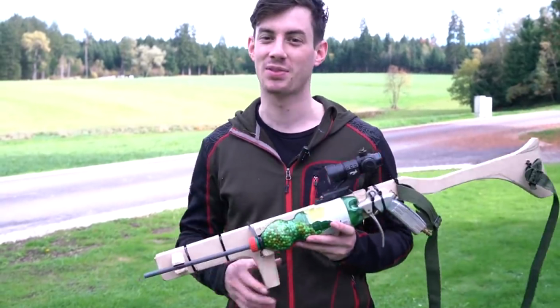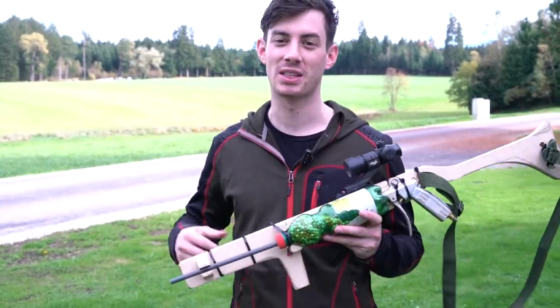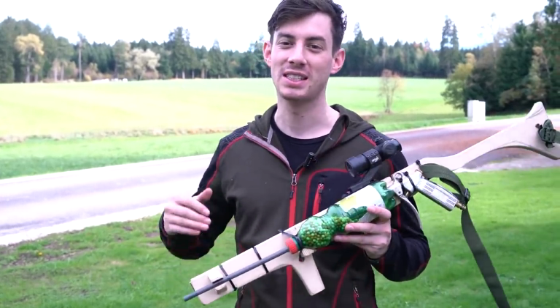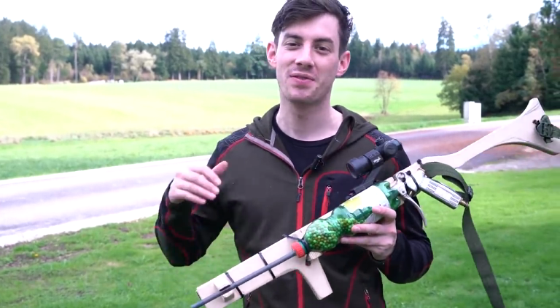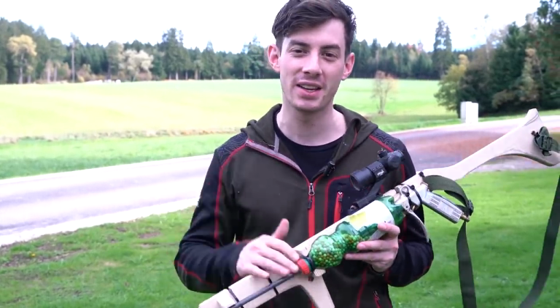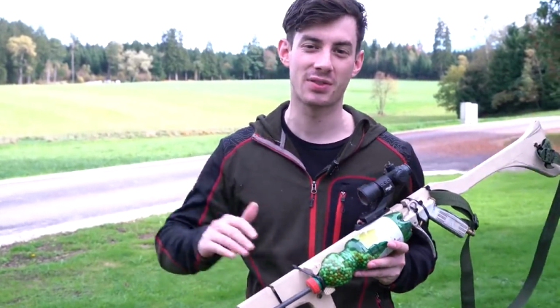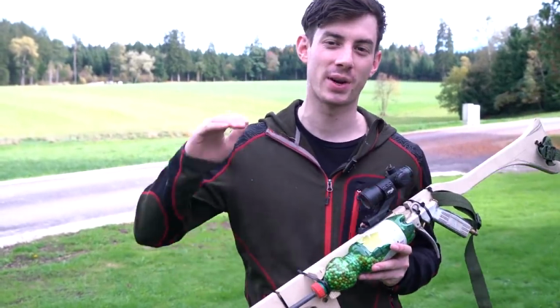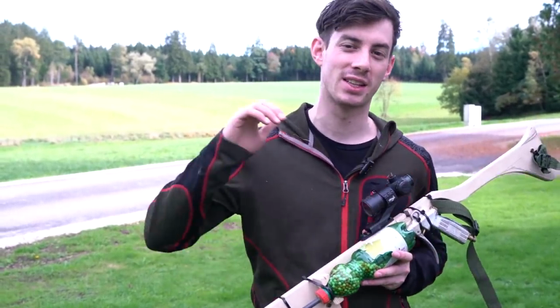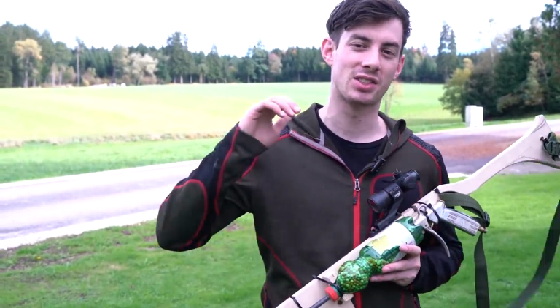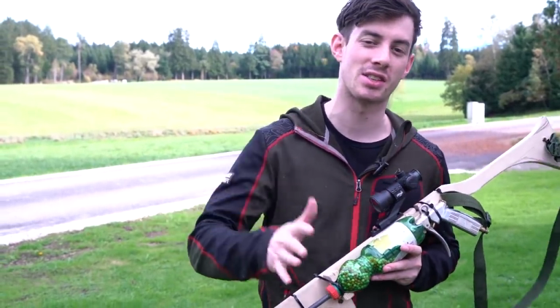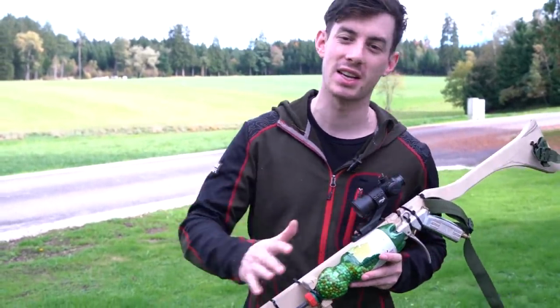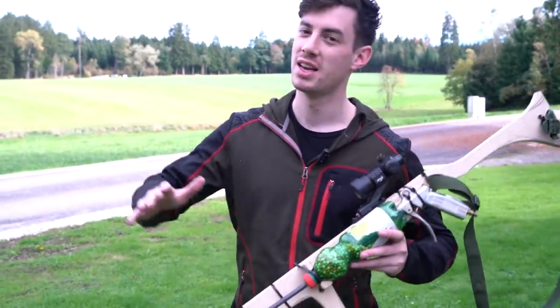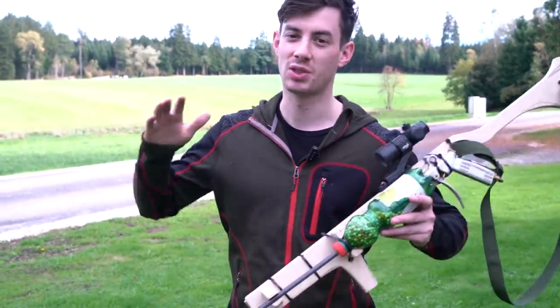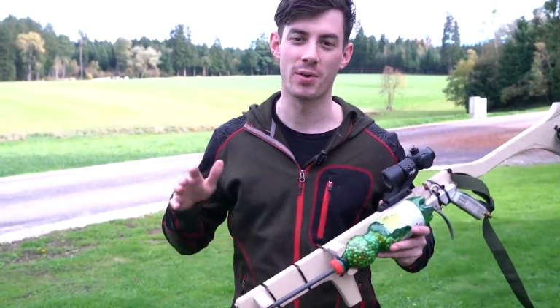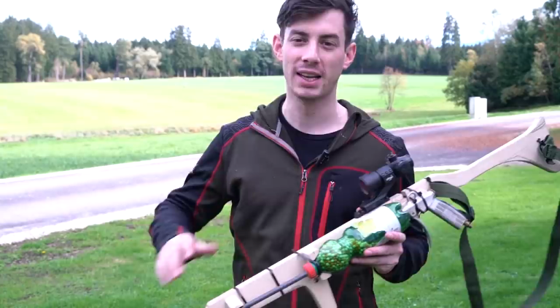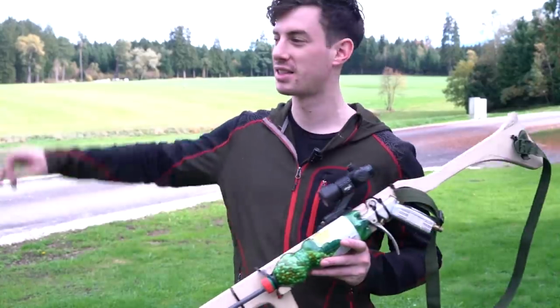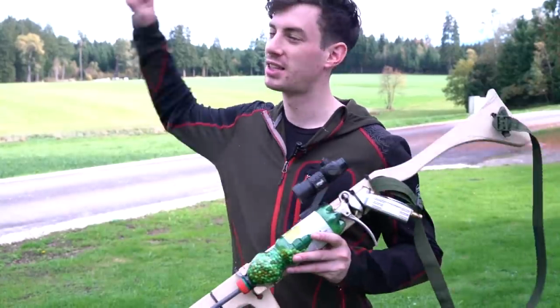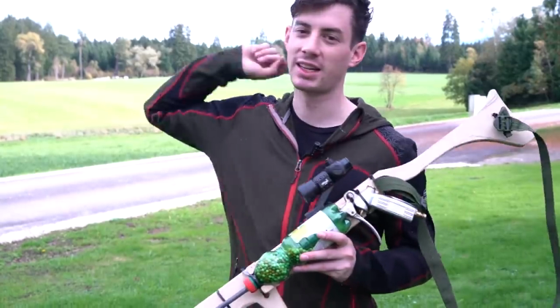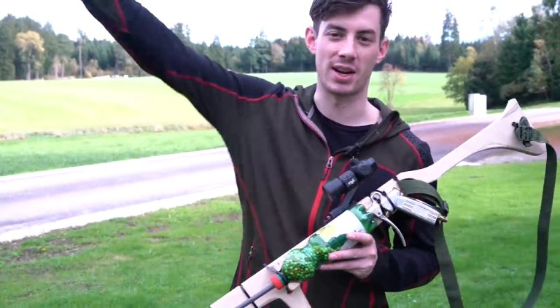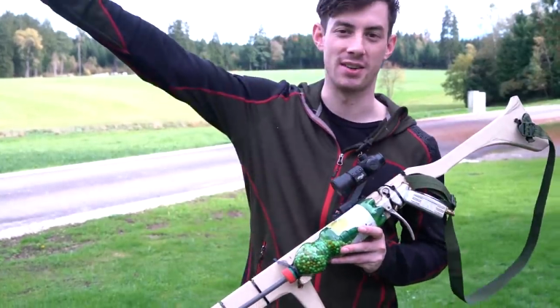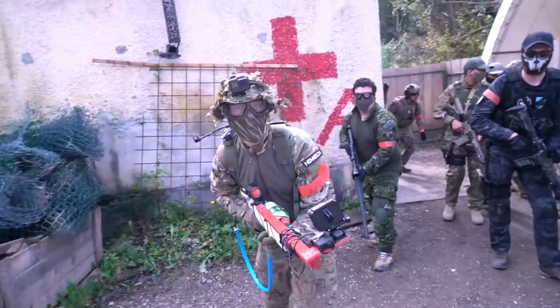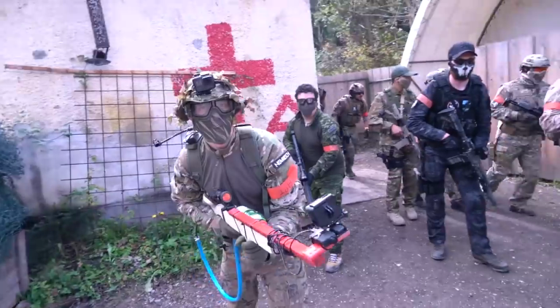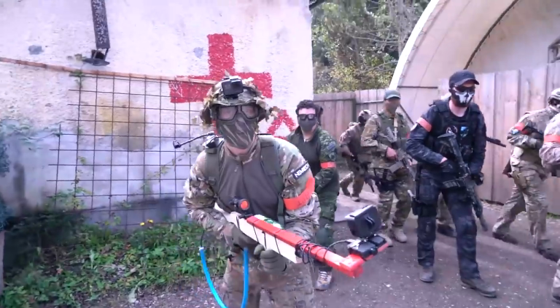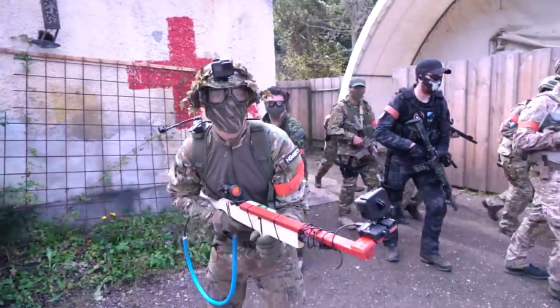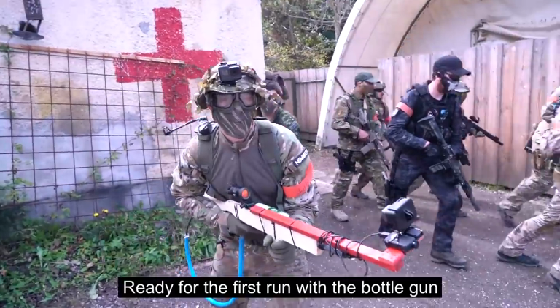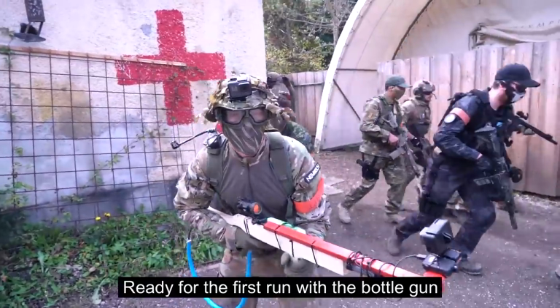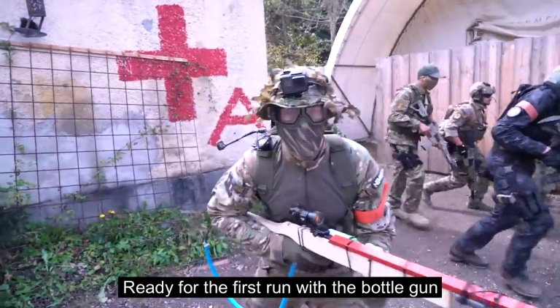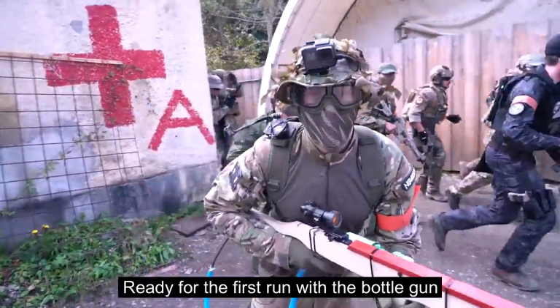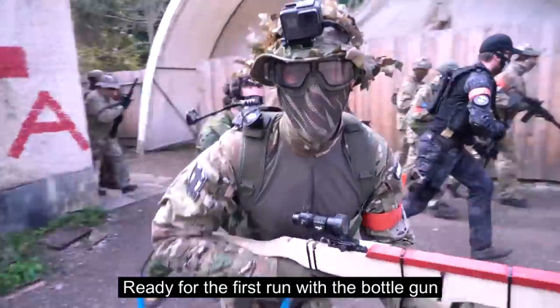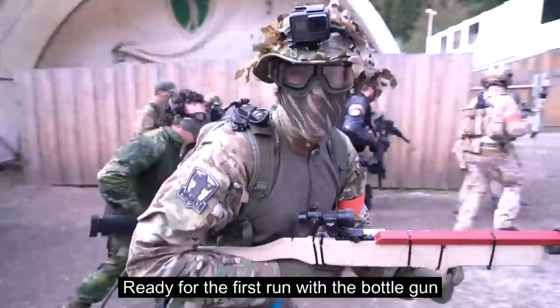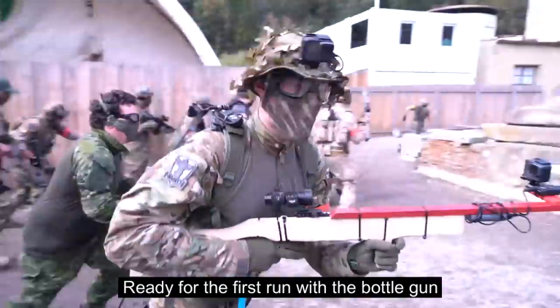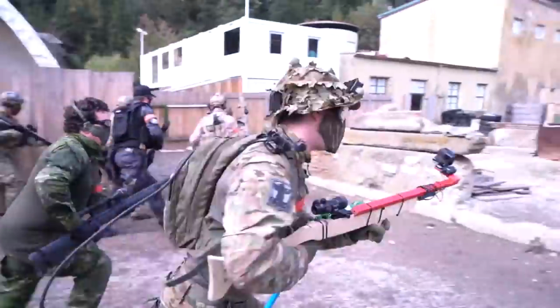Bottle gun is ready for tomorrow — gonna play with it, super excited, hope I'm gonna shoot a lot of guys. If you want to see the video you have to wait until this Thursday; if it's already released you can click it right here. Ready for the first round with the bottle gun!